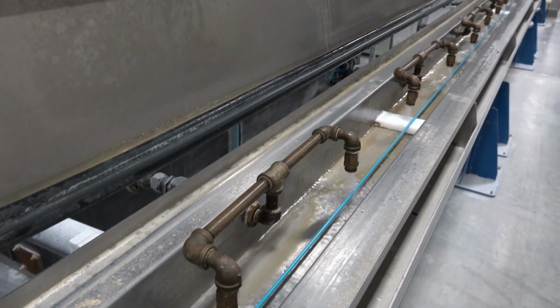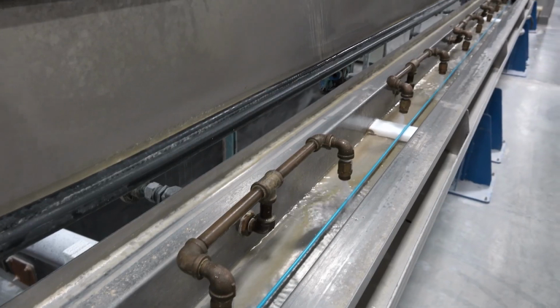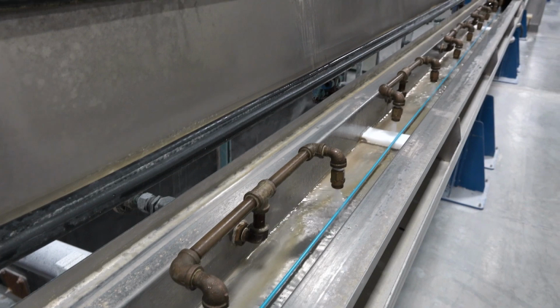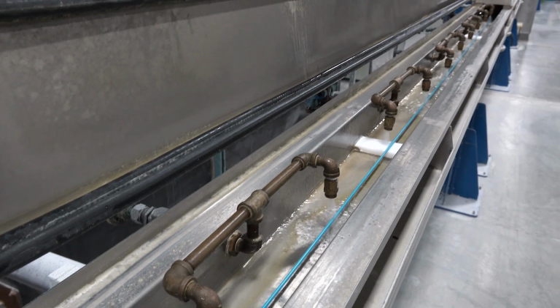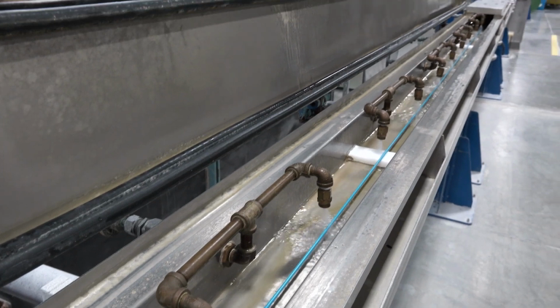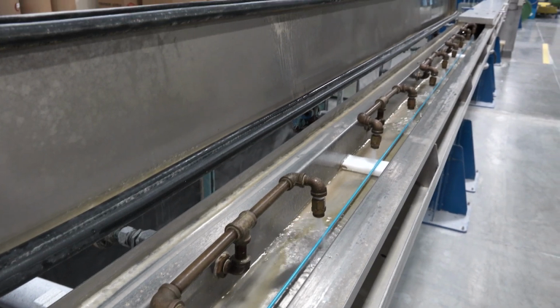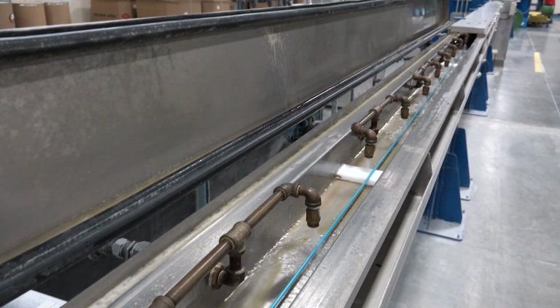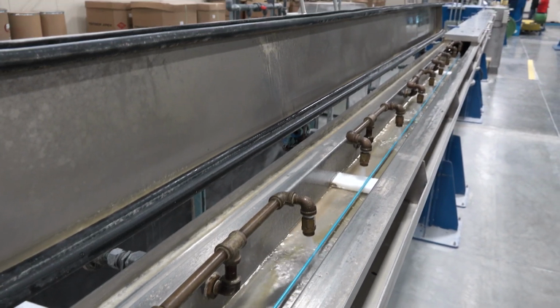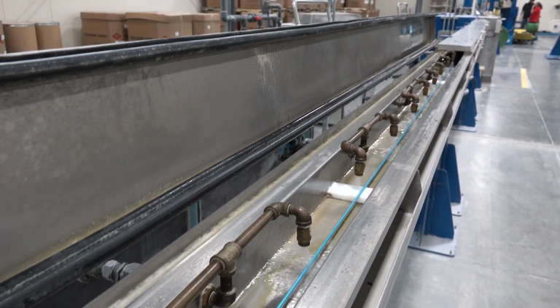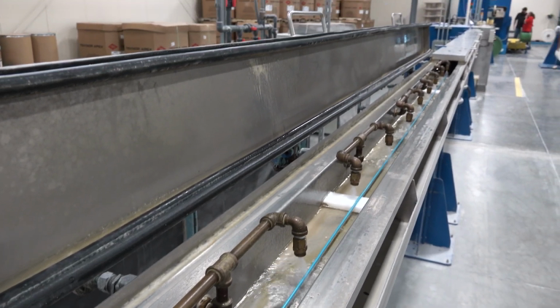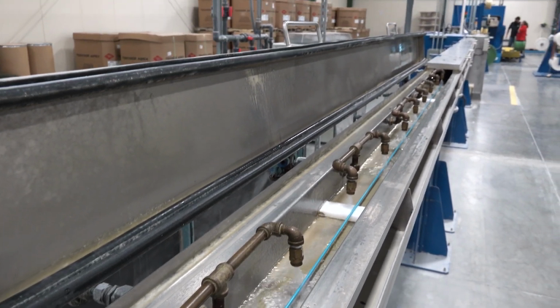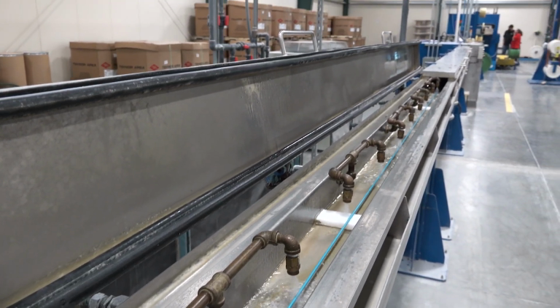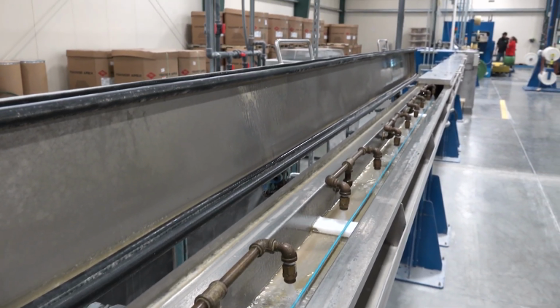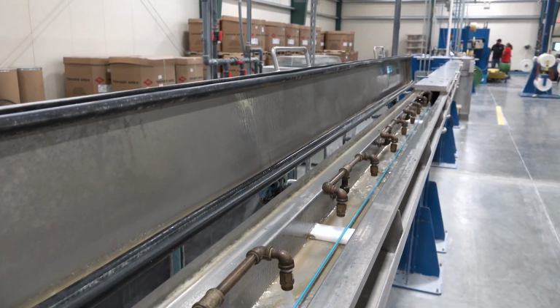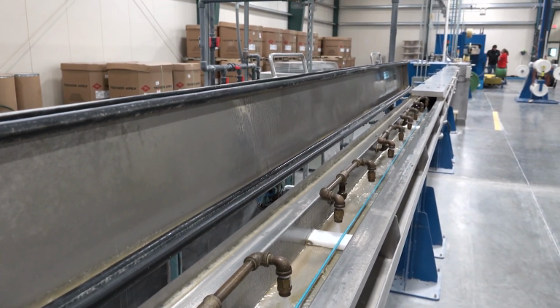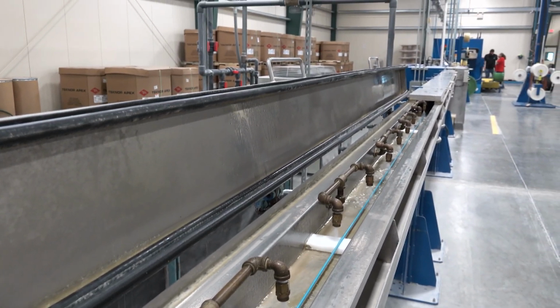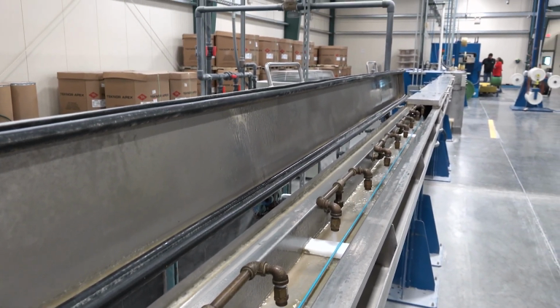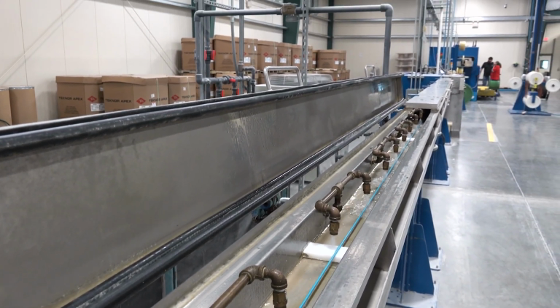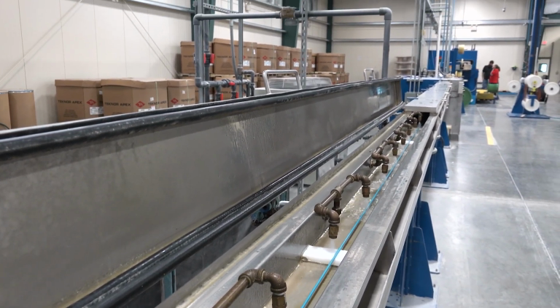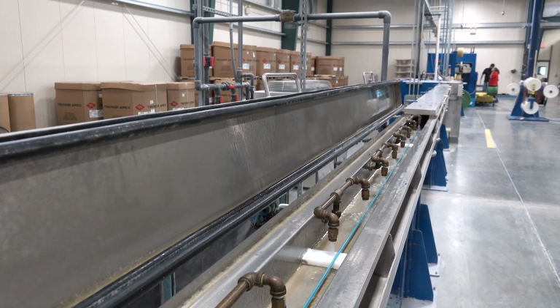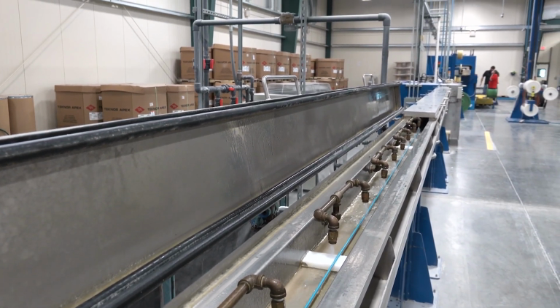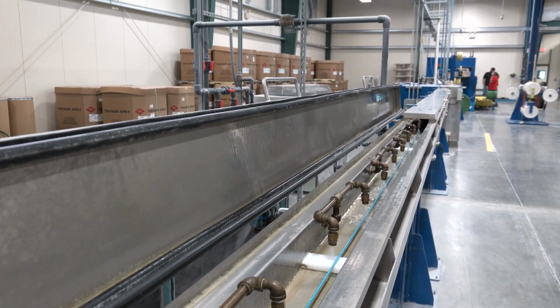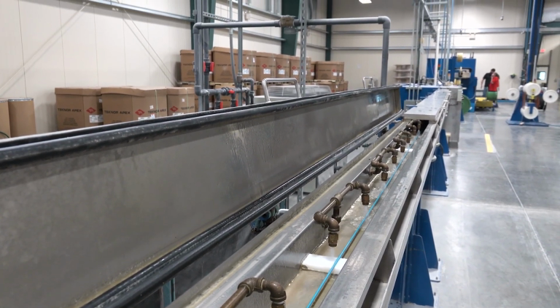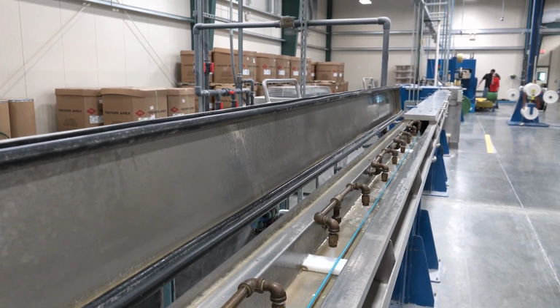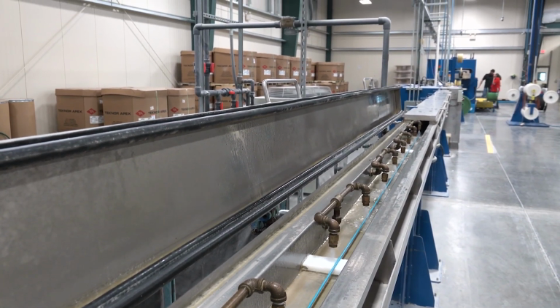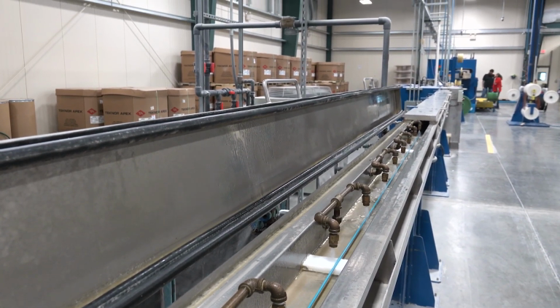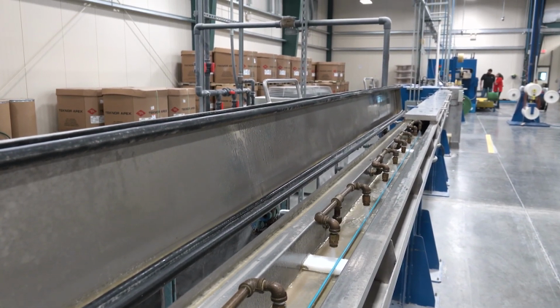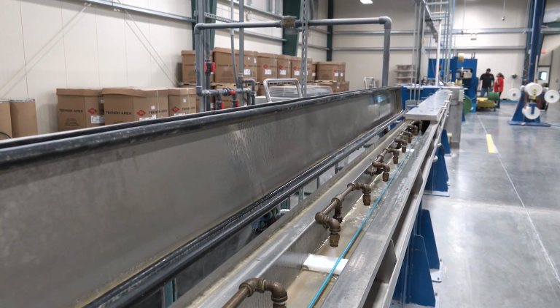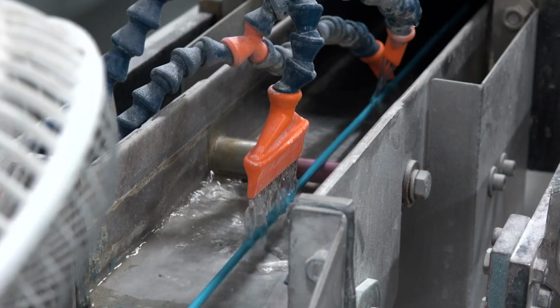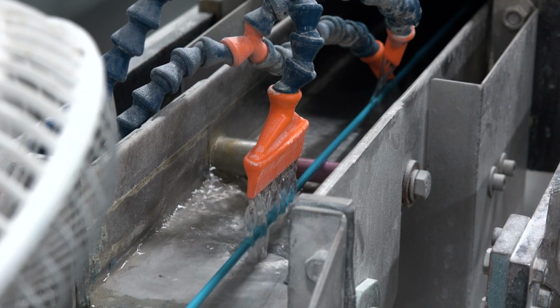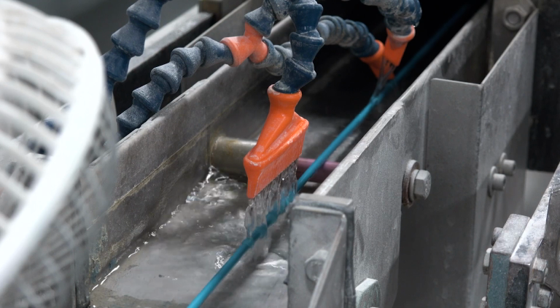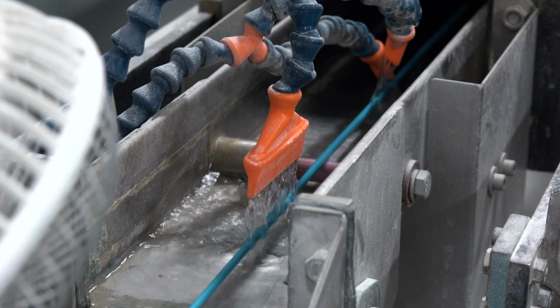From here, the cable will travel 45 feet in a water trough where it cools down as cold water runs over it.